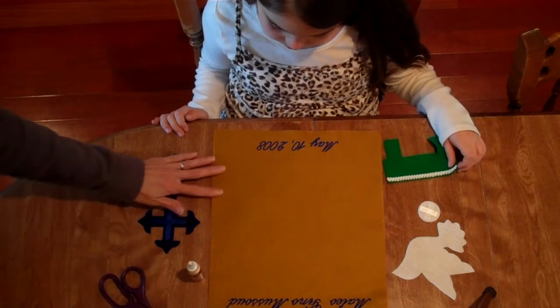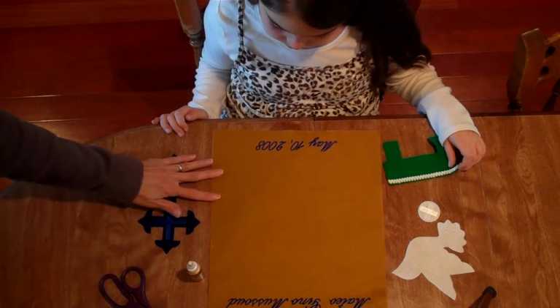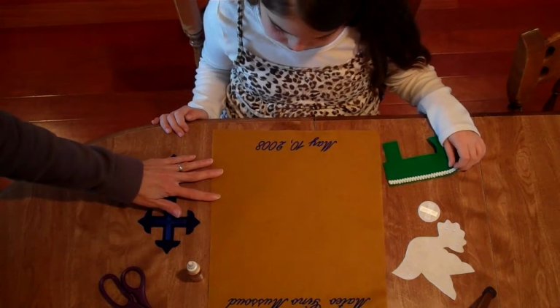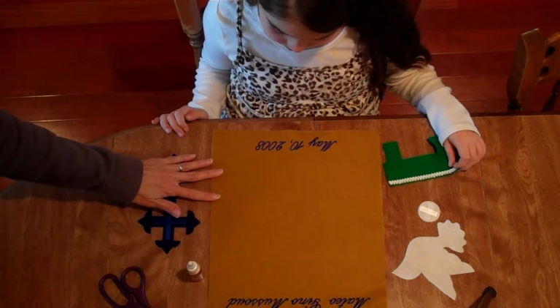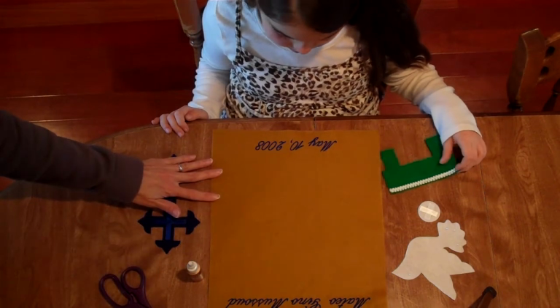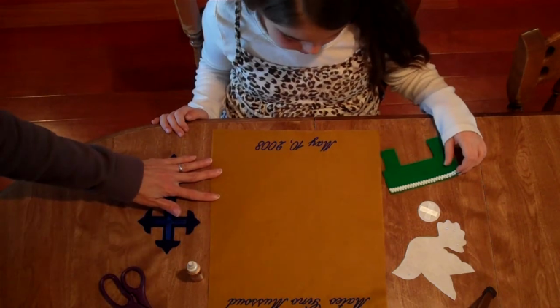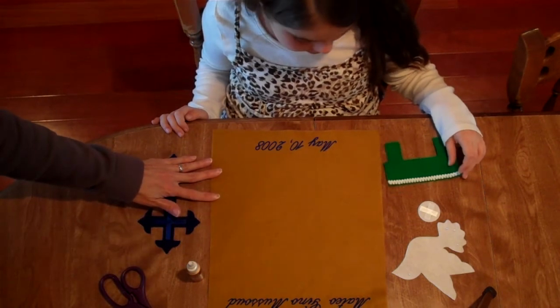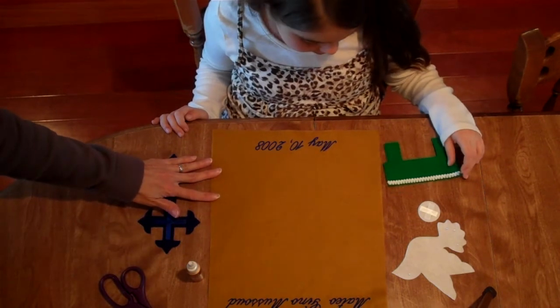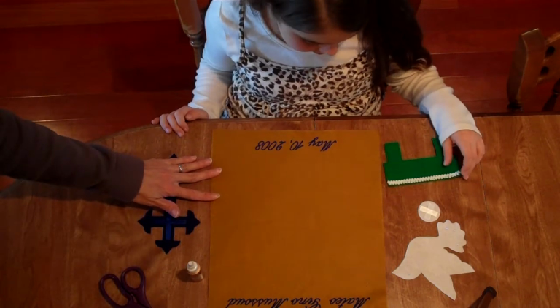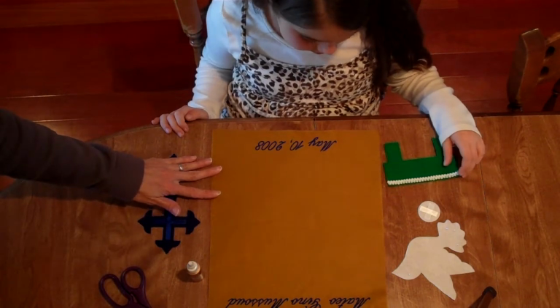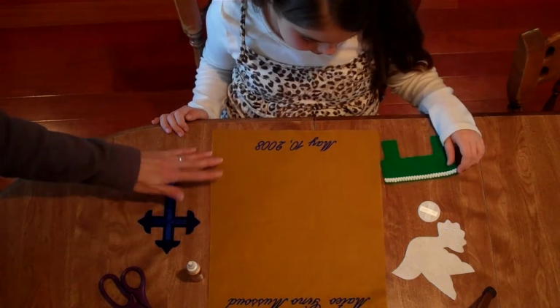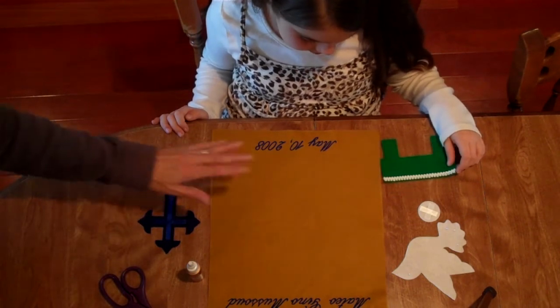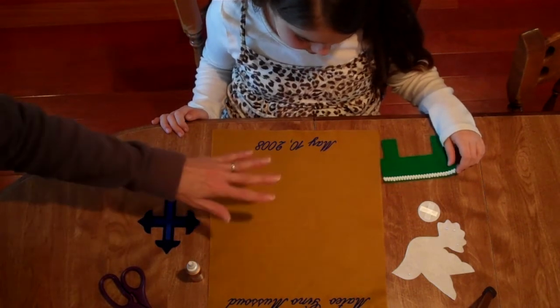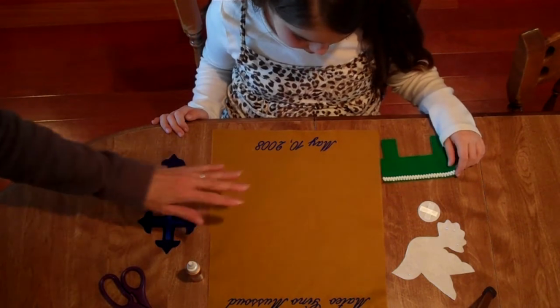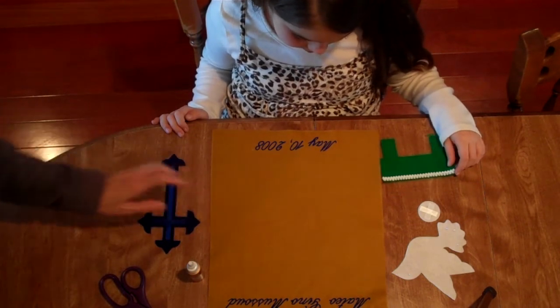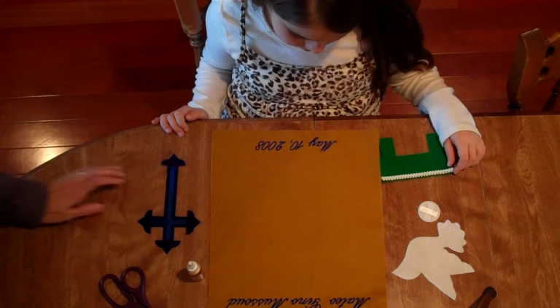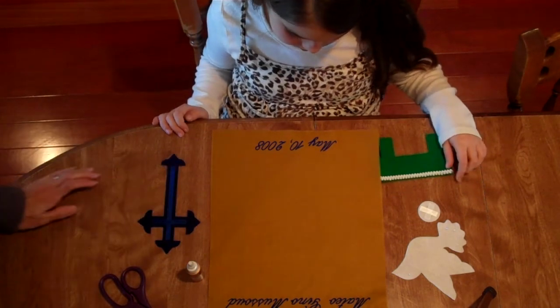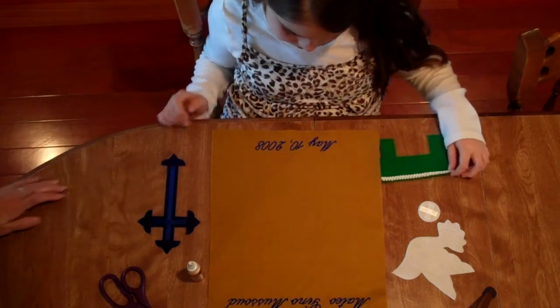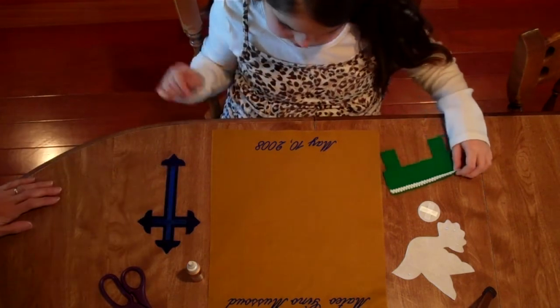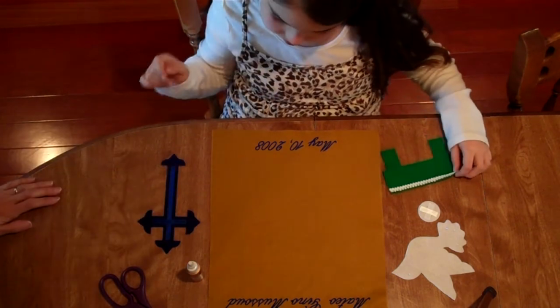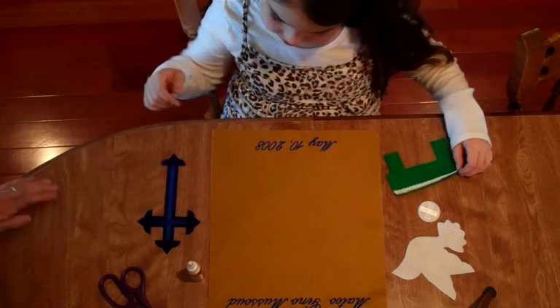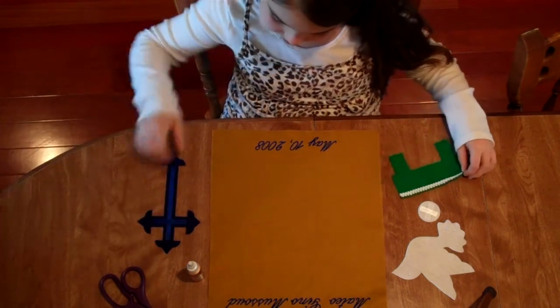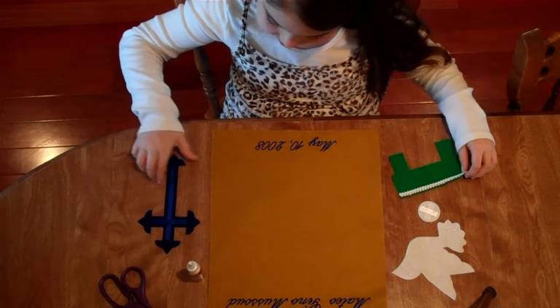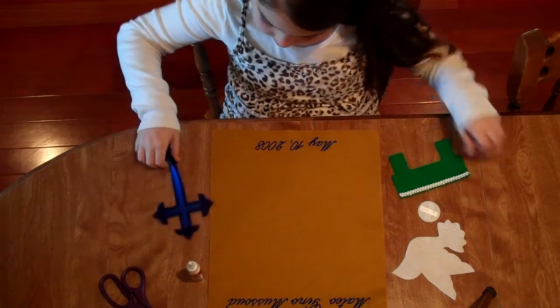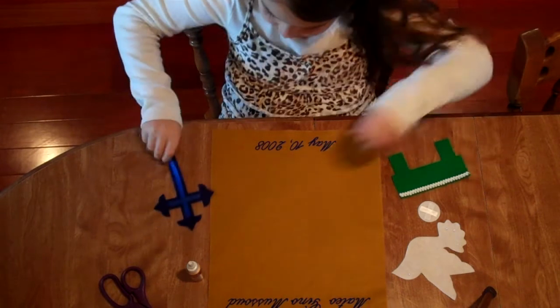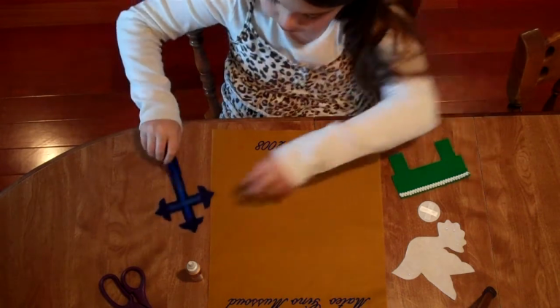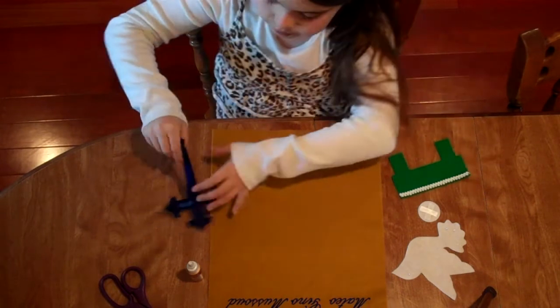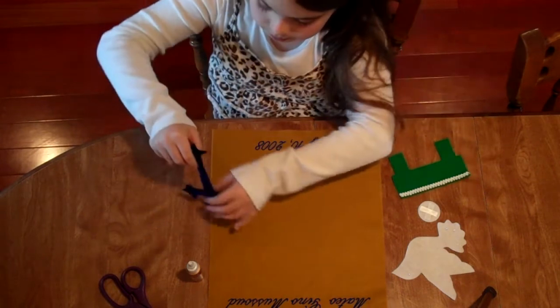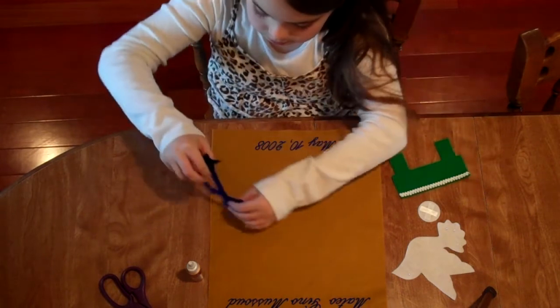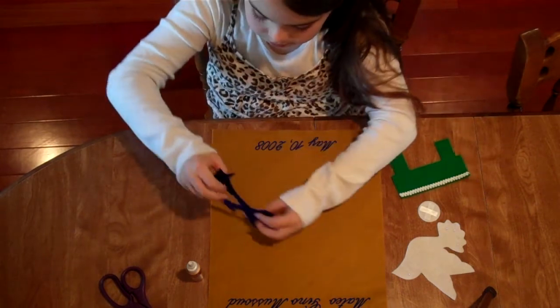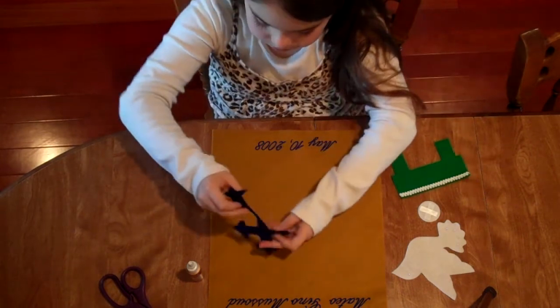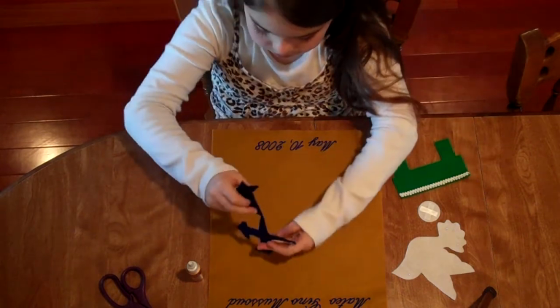So the first thing you're going to have them do is lay out the die cuts on the banner where they'd like the die cuts to be placed.